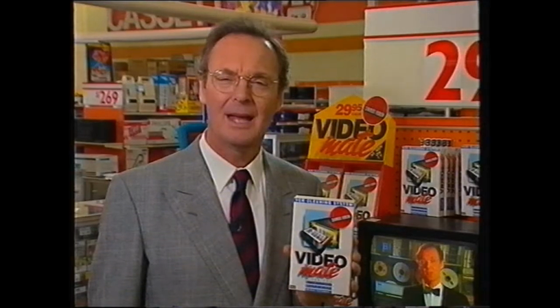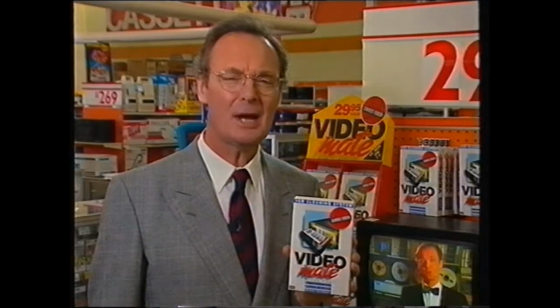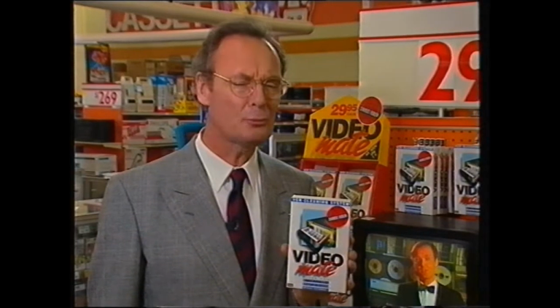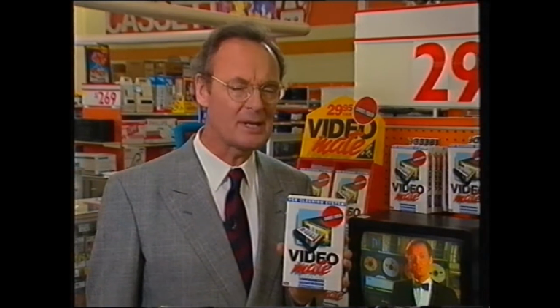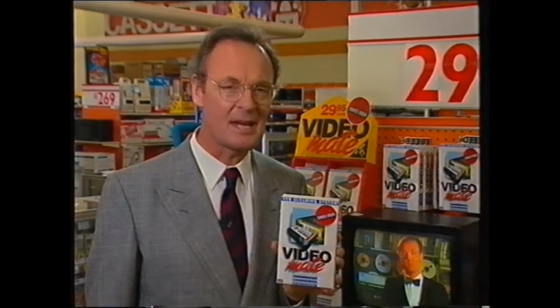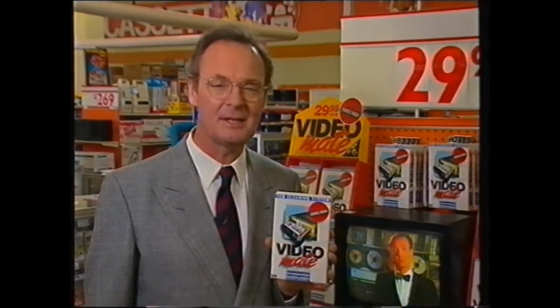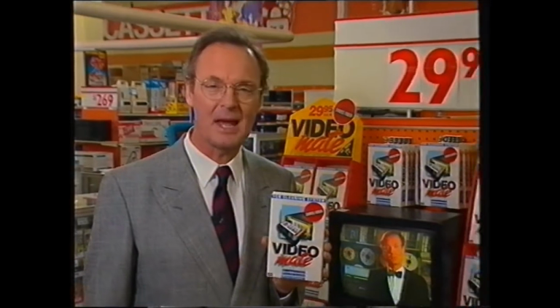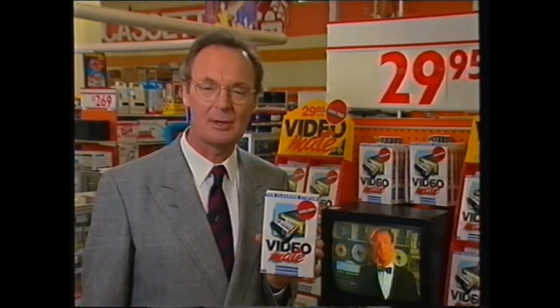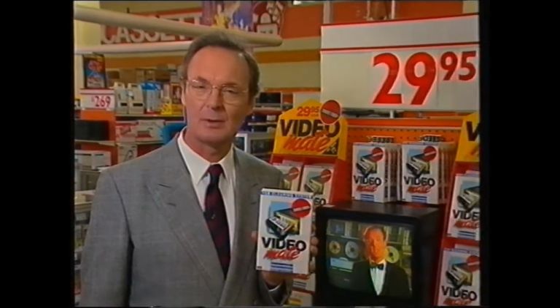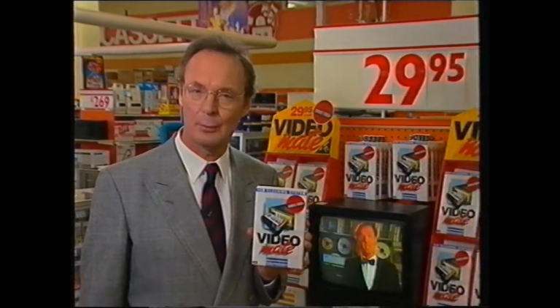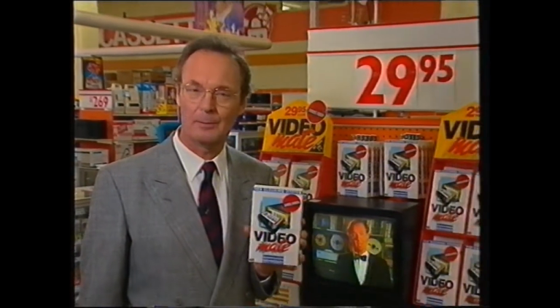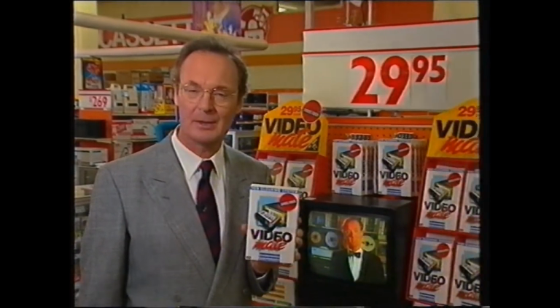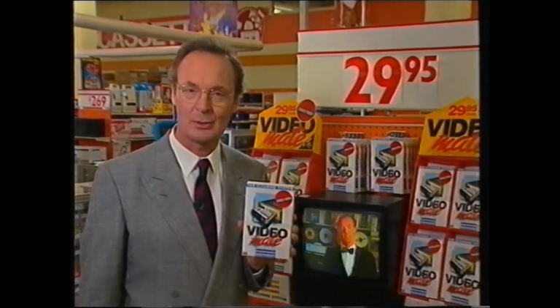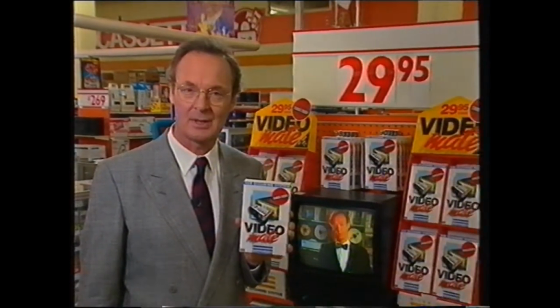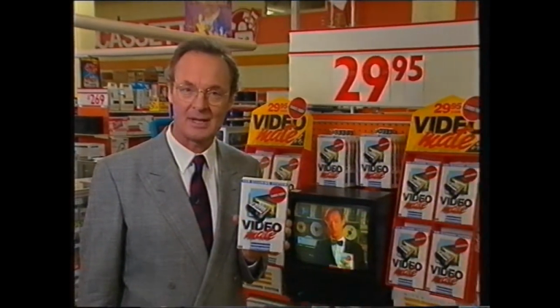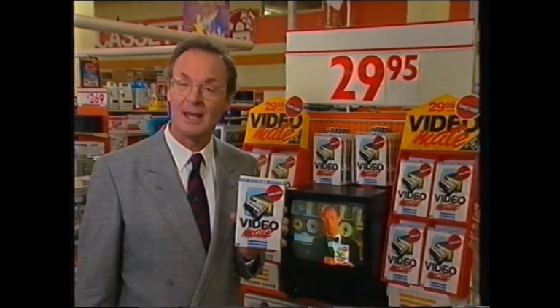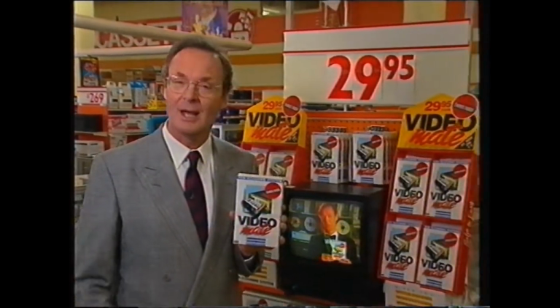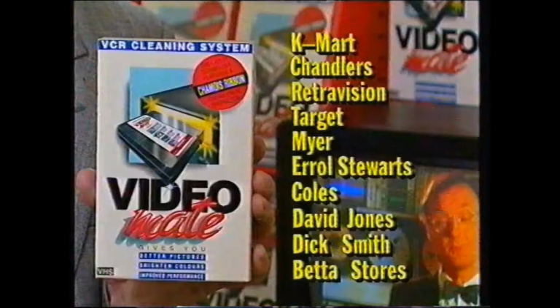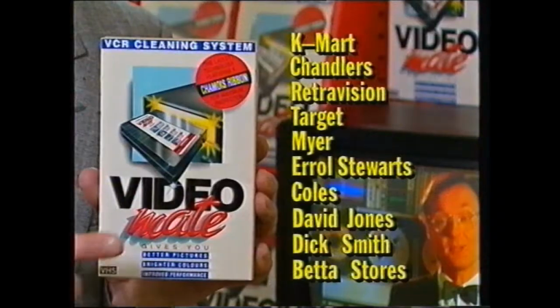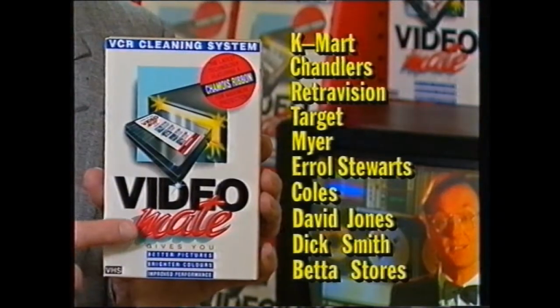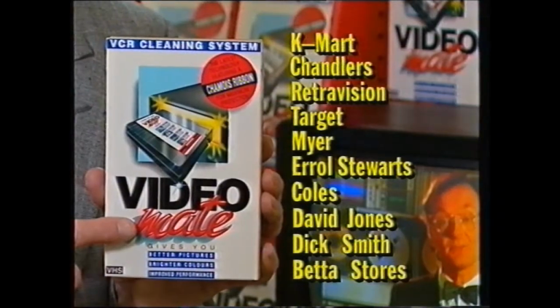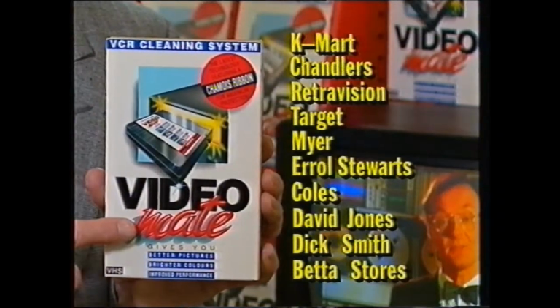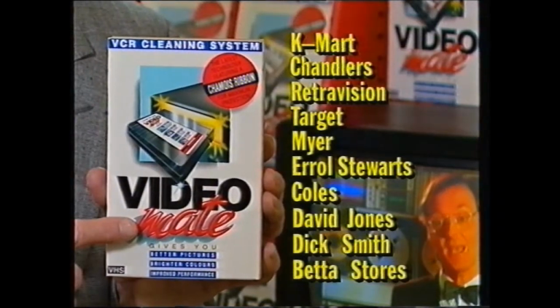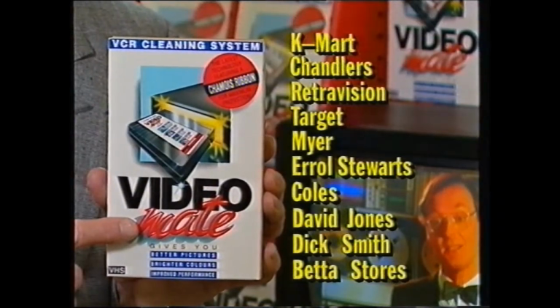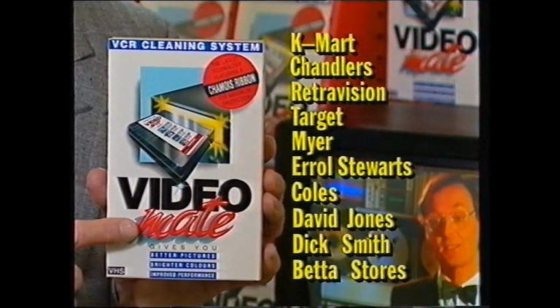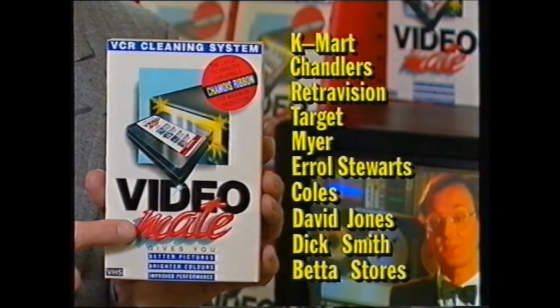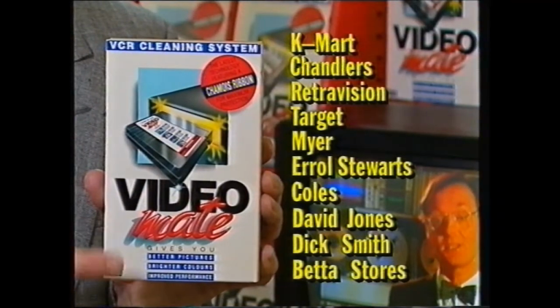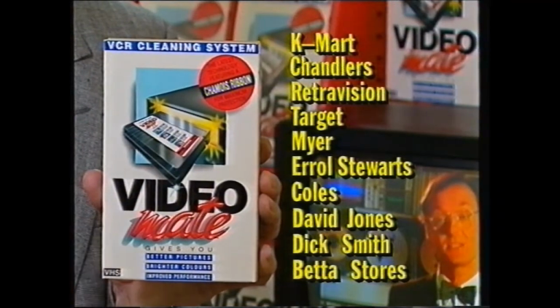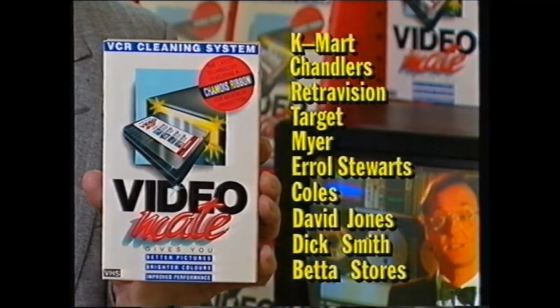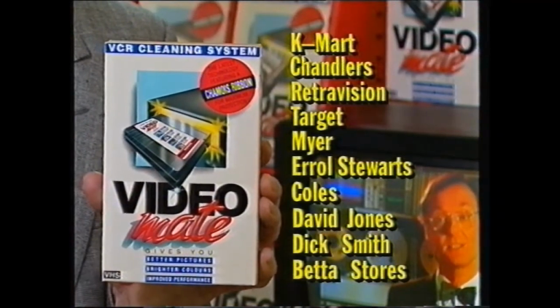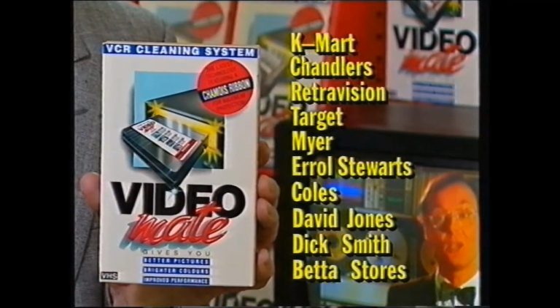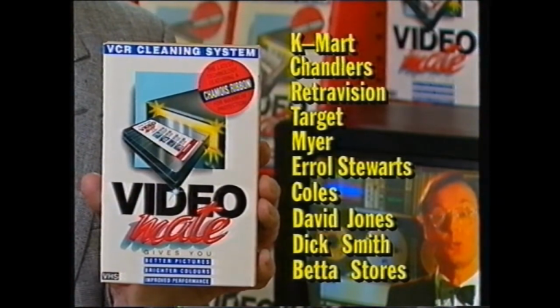Don't risk head damage and poor picture quality. Look for VideoMate at these leading retailers.